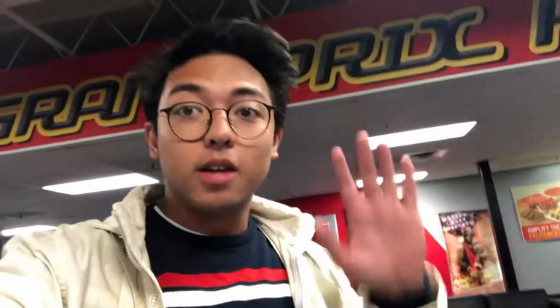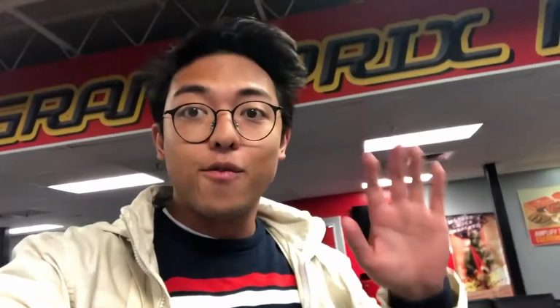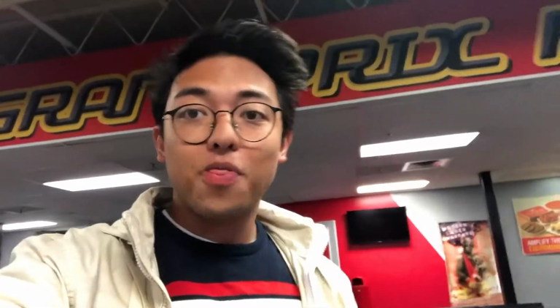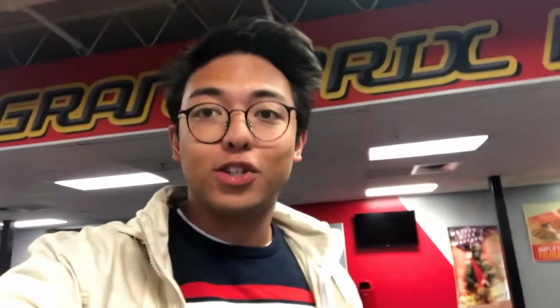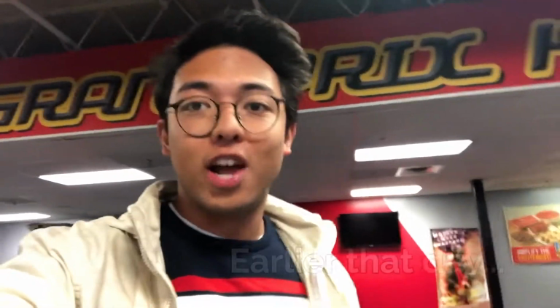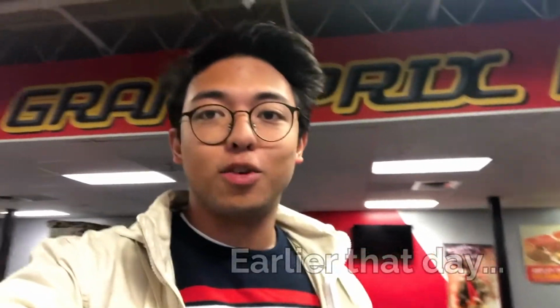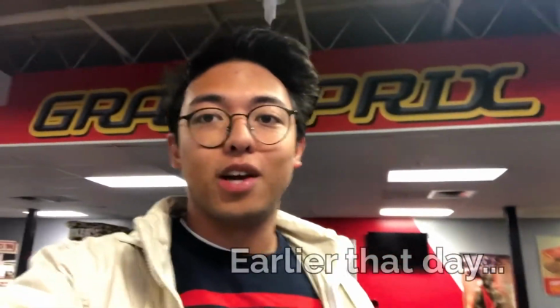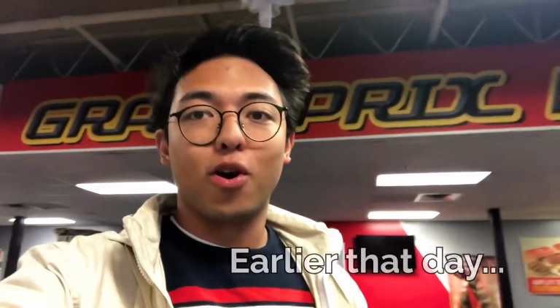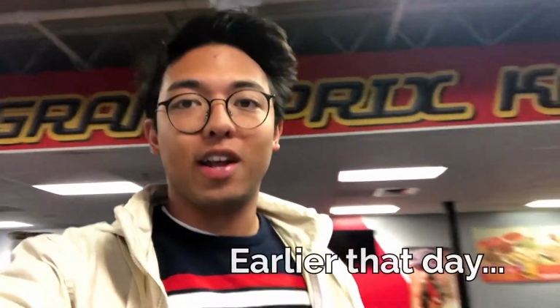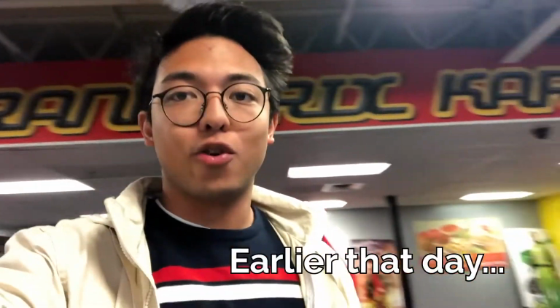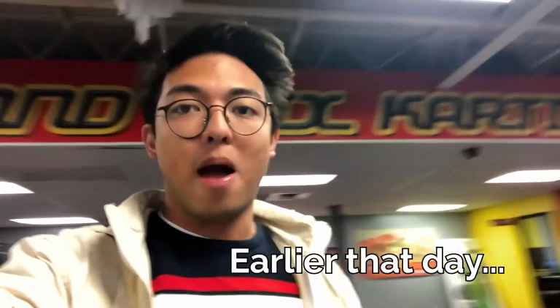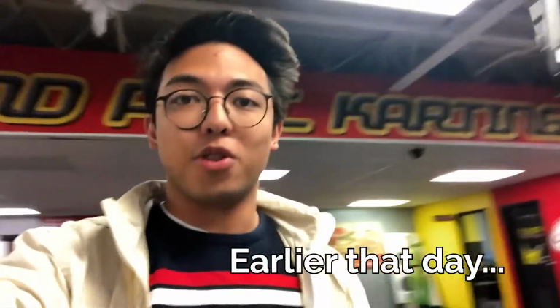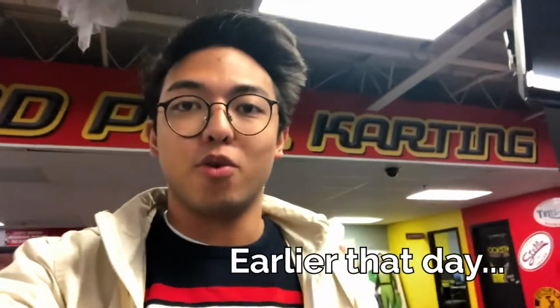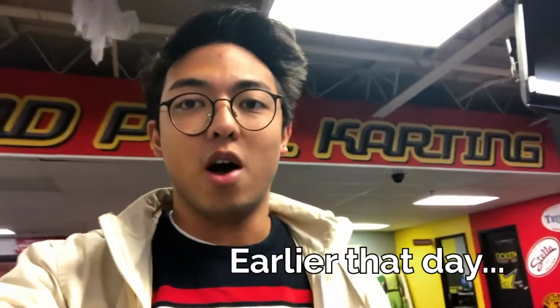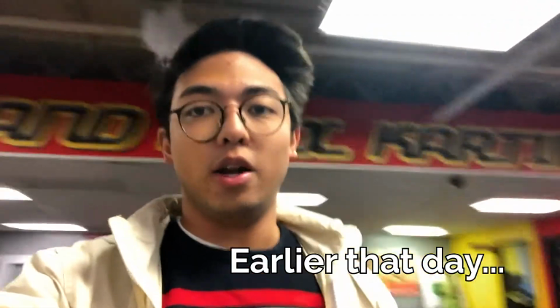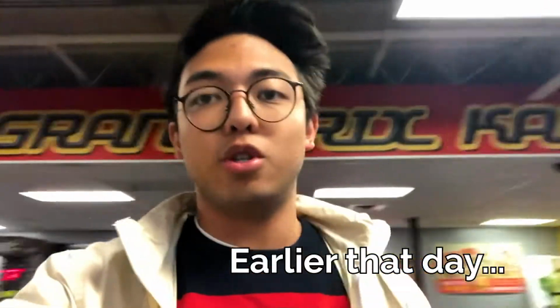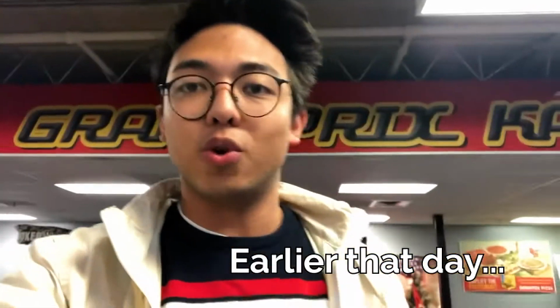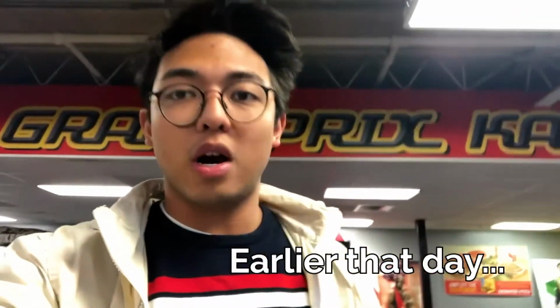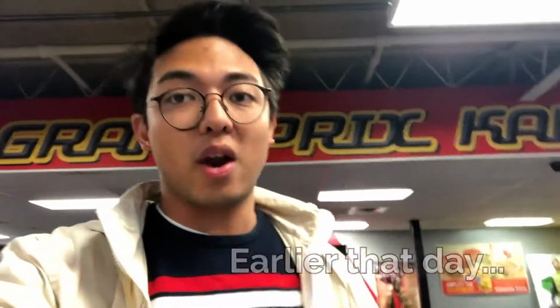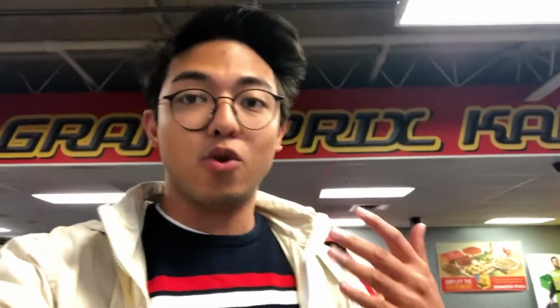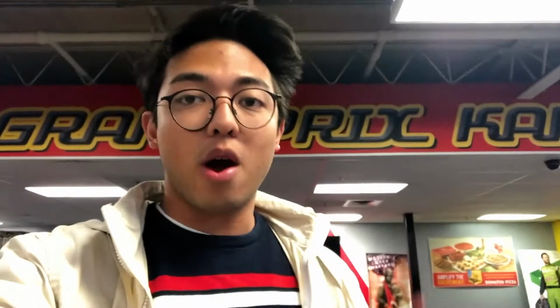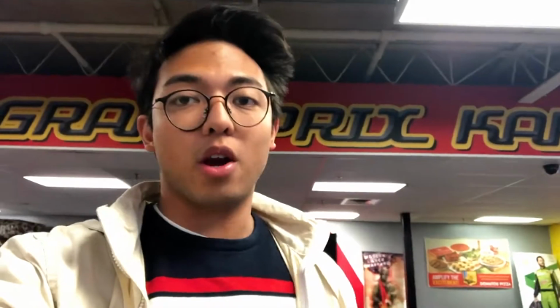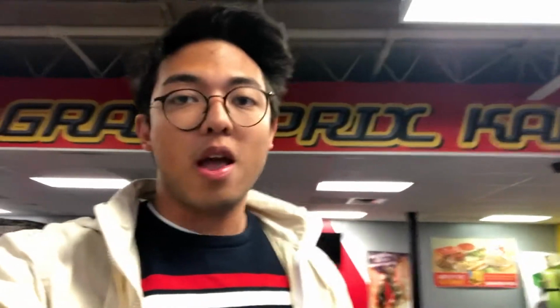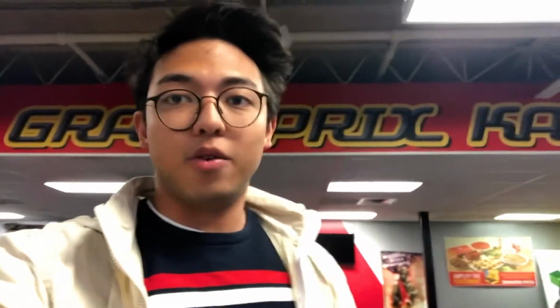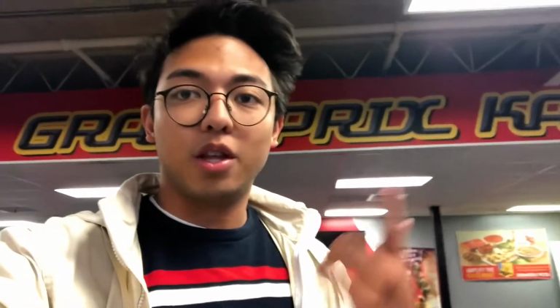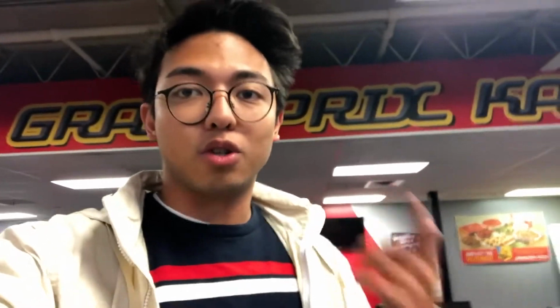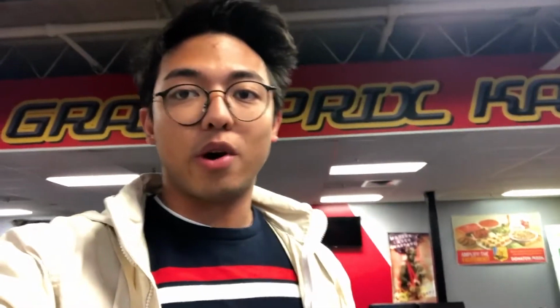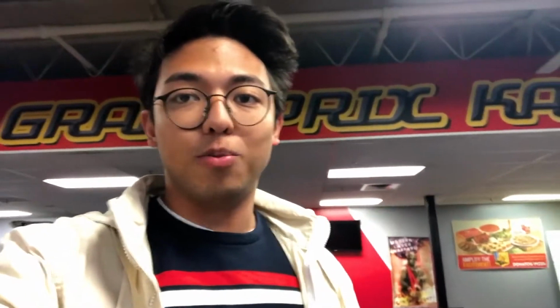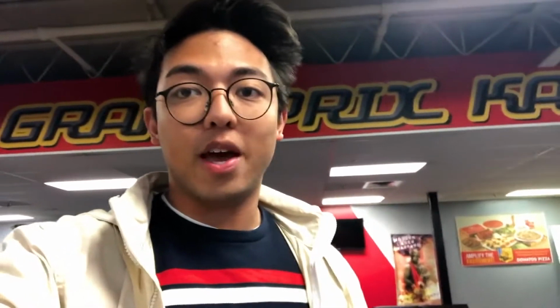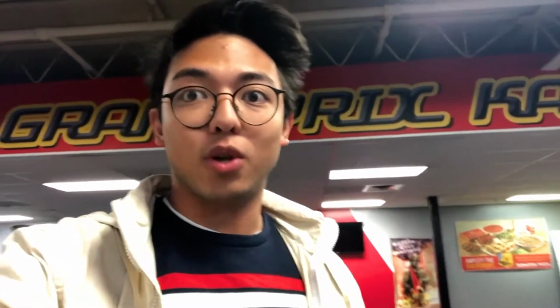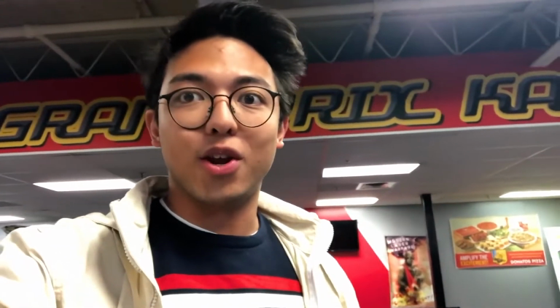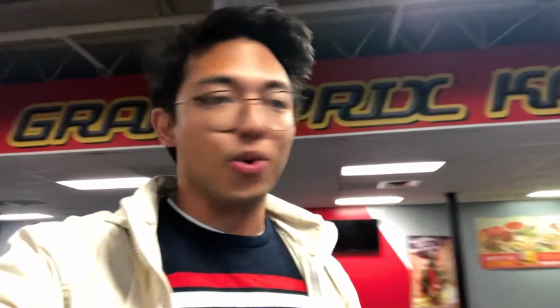Hey everyone, this is JL, GPK's marketing intern, back with another vlog. I do this to show you guys what I do around here and everything that goes on around GPK, so let's get into it.